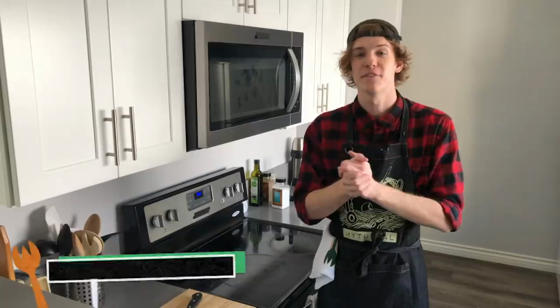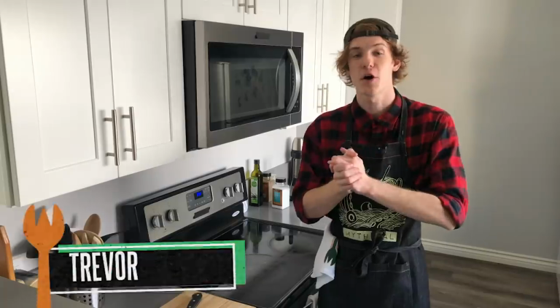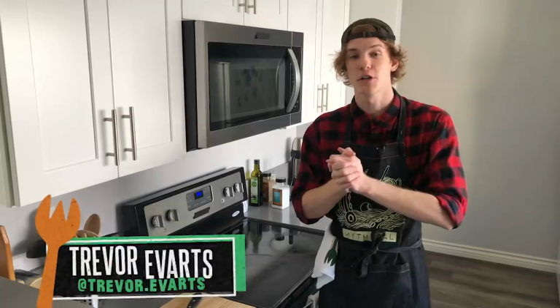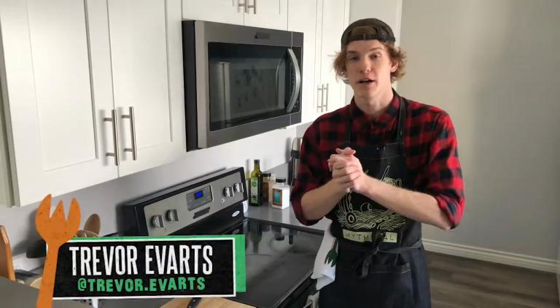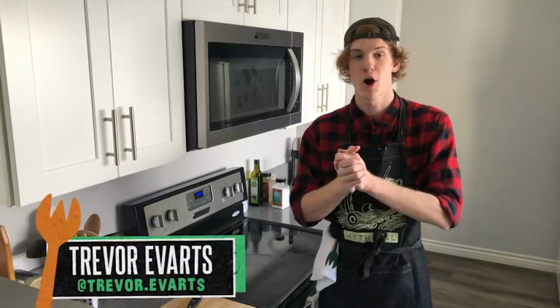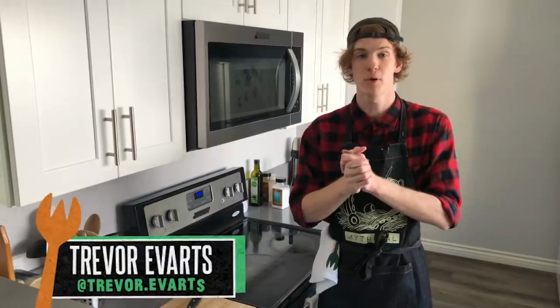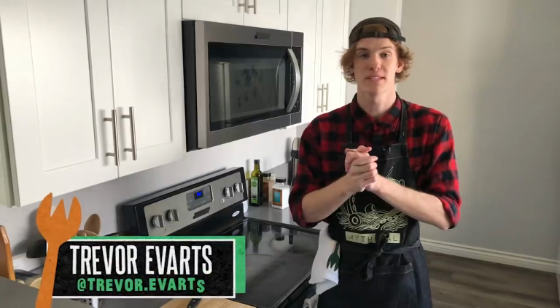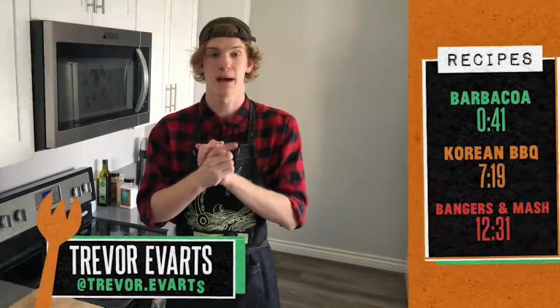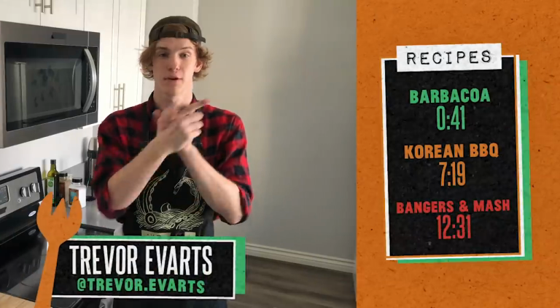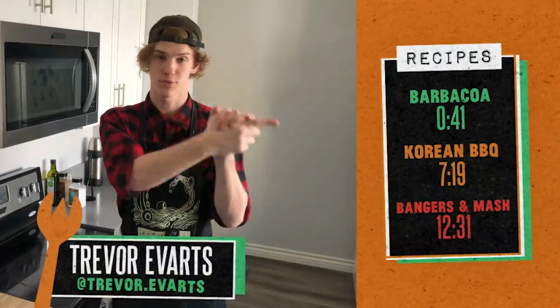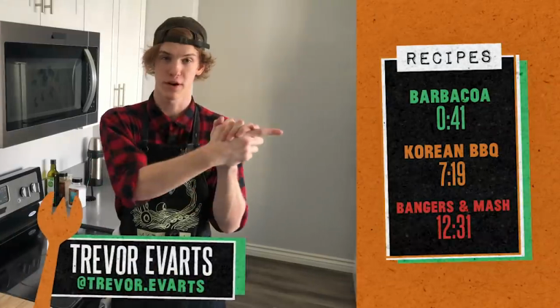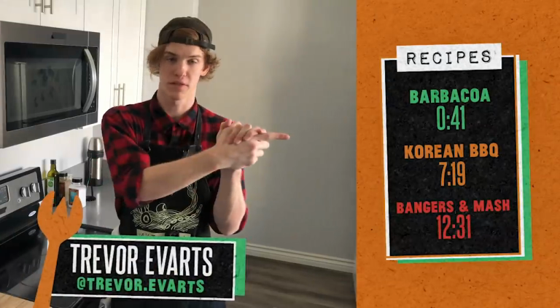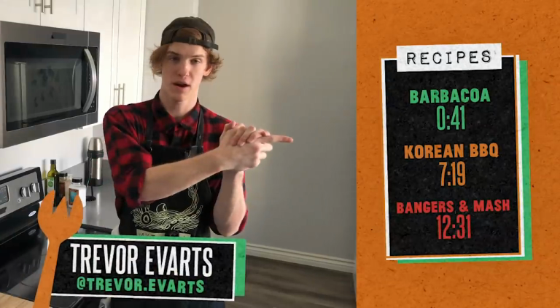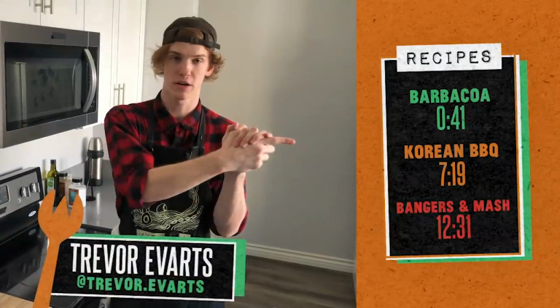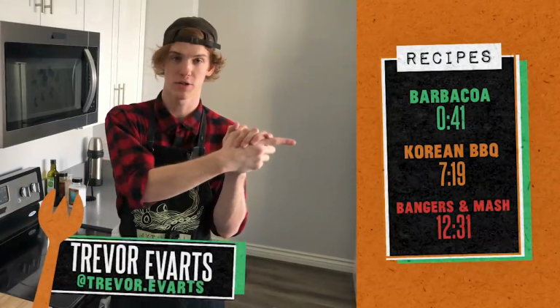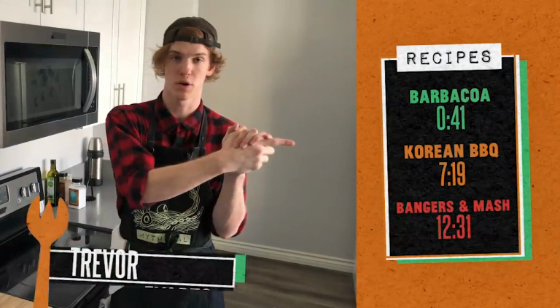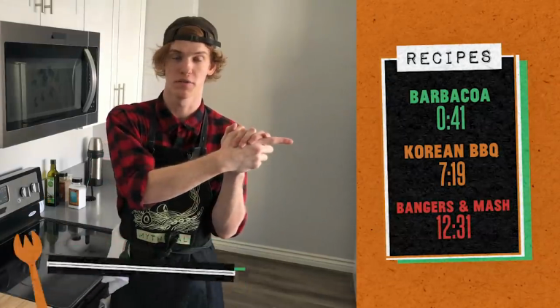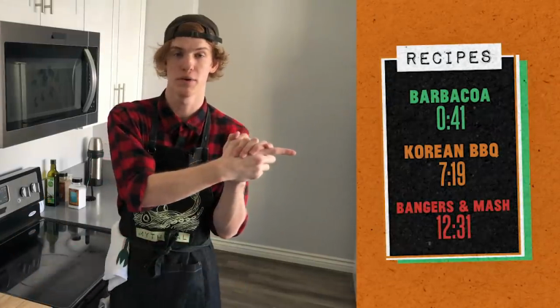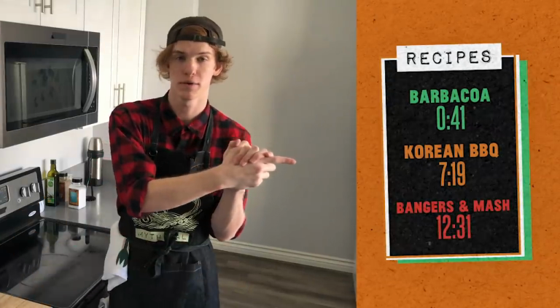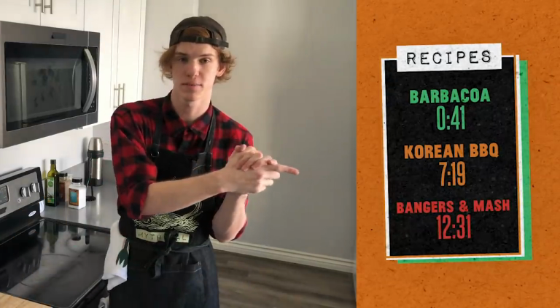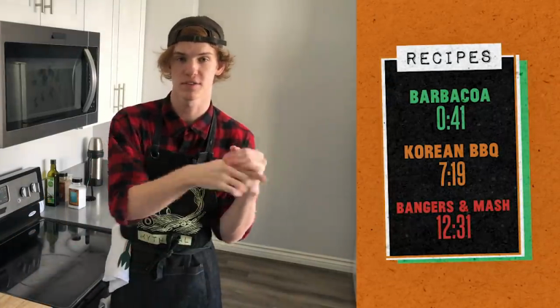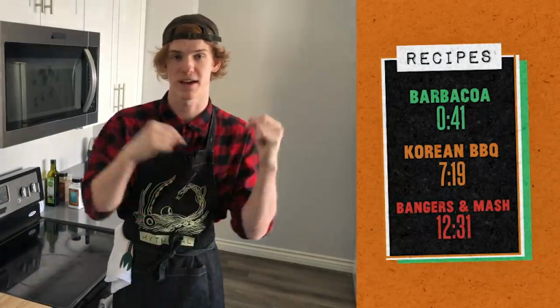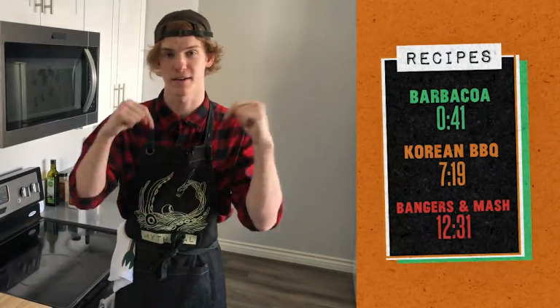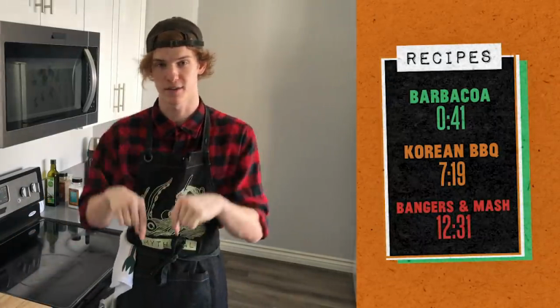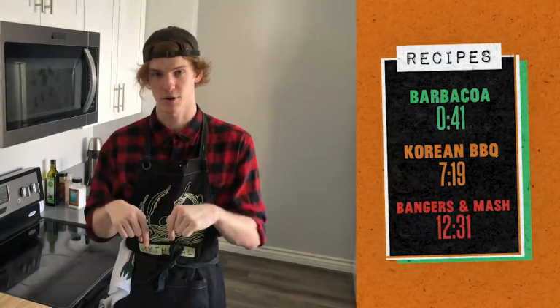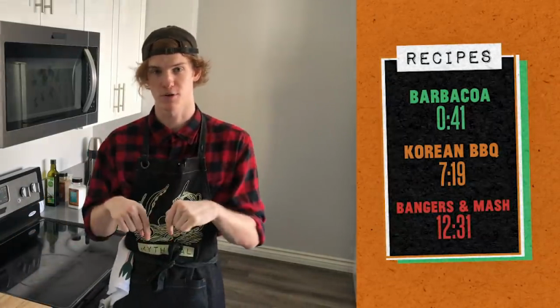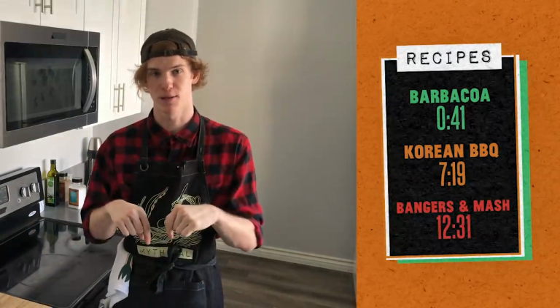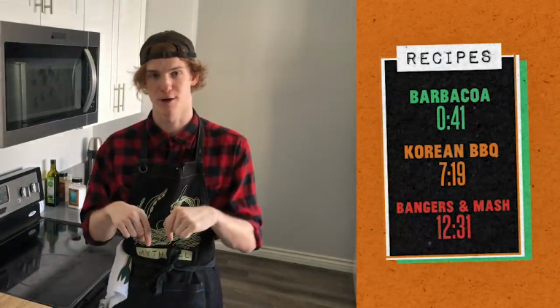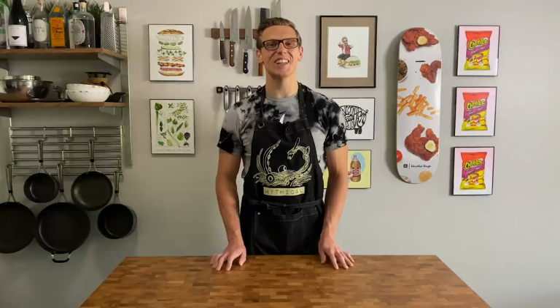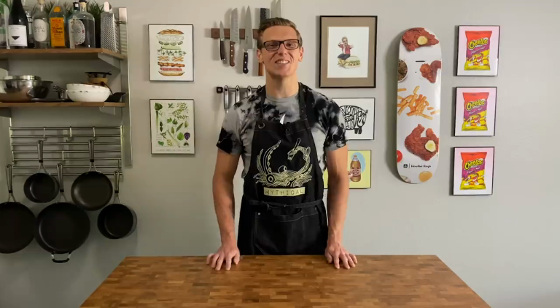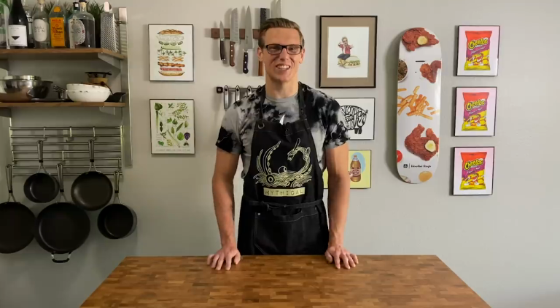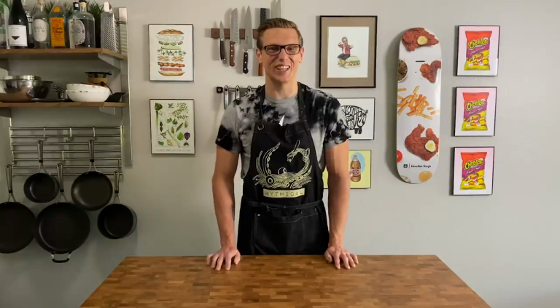If you're following along at home, the time codes are right over there, and all the written recipes are down in the description below. Let's get cooking.